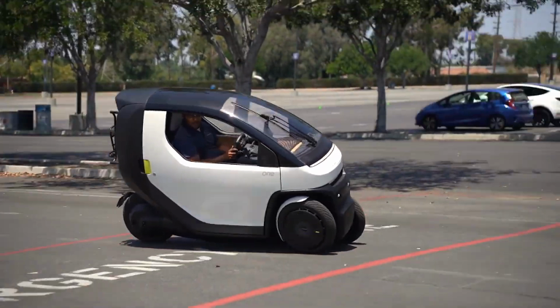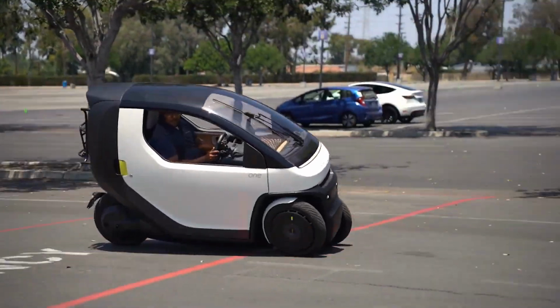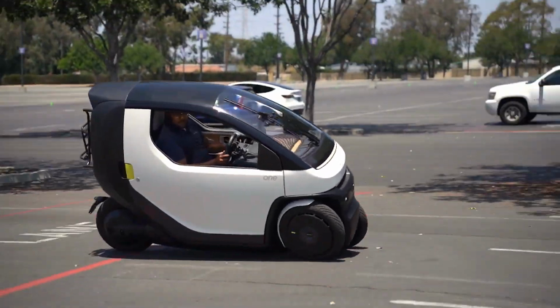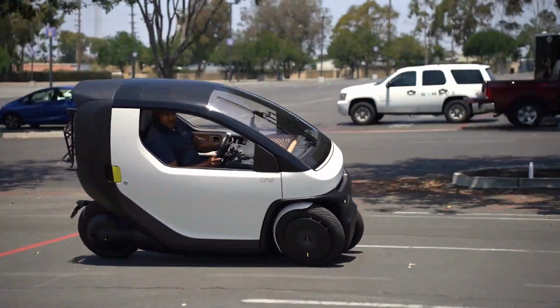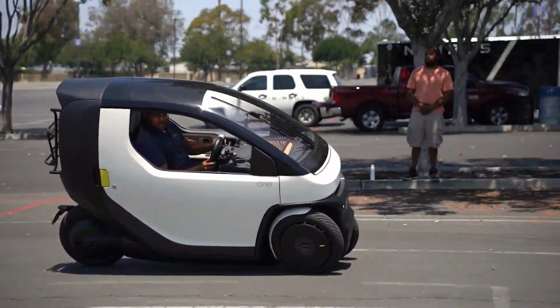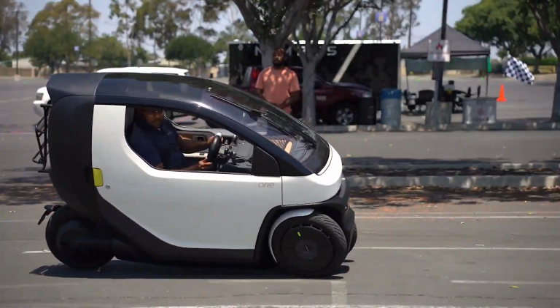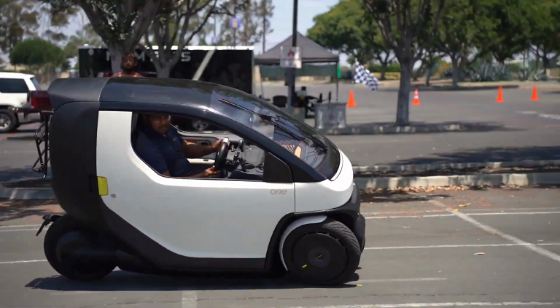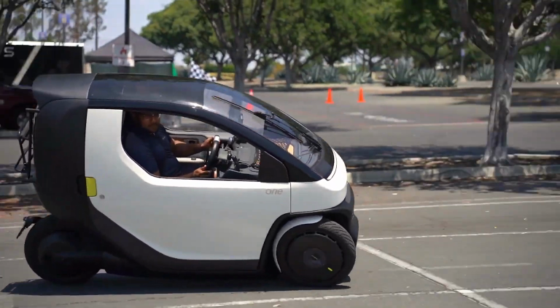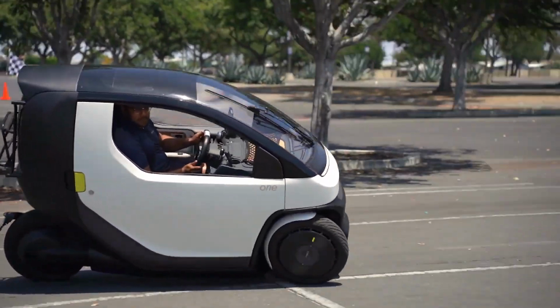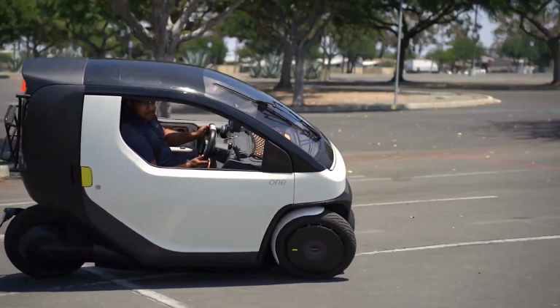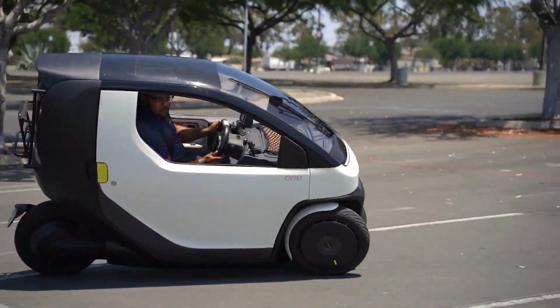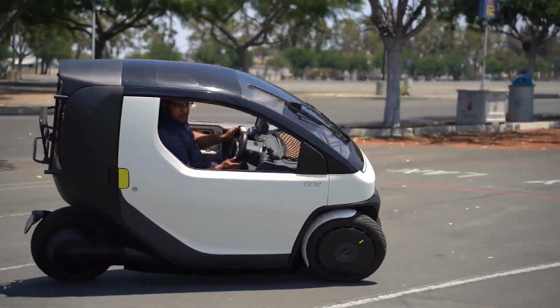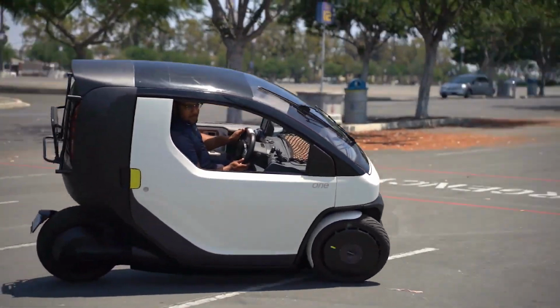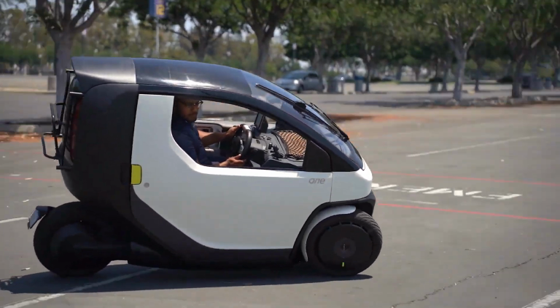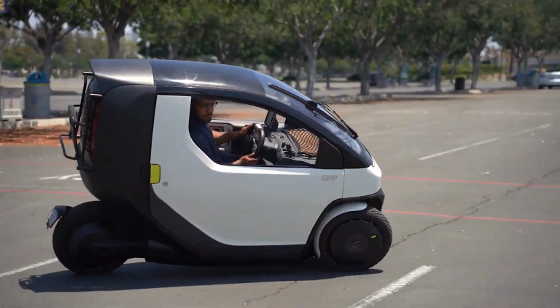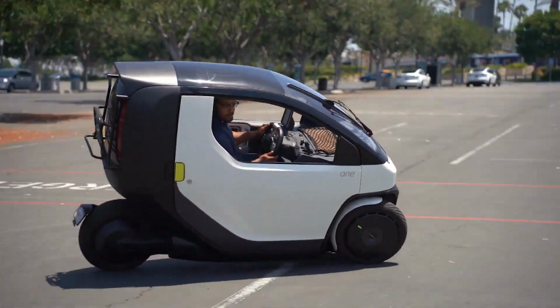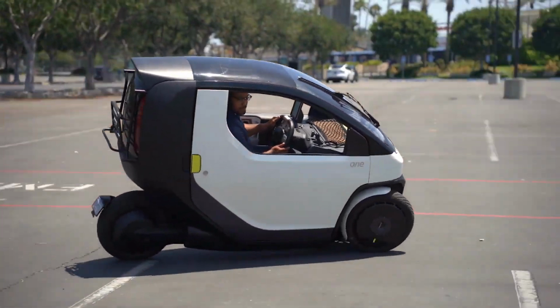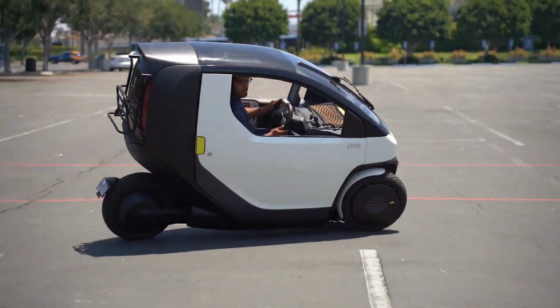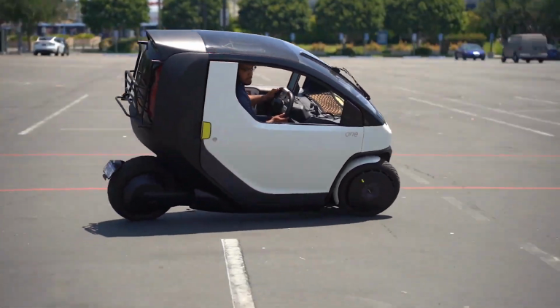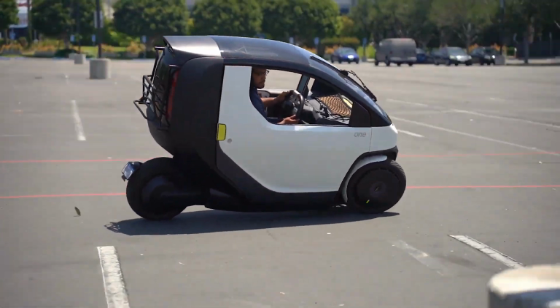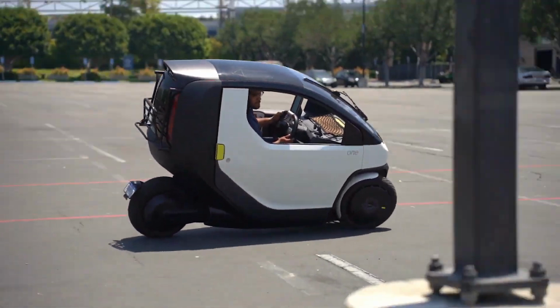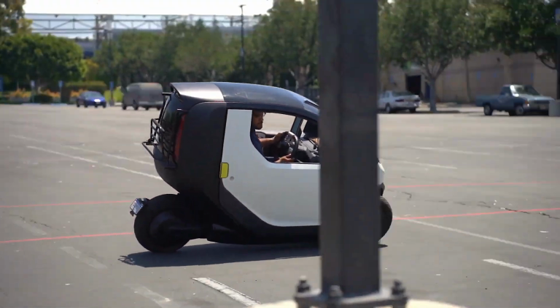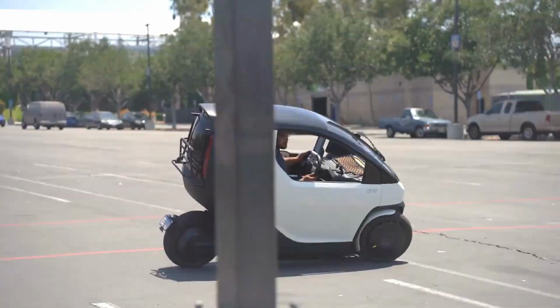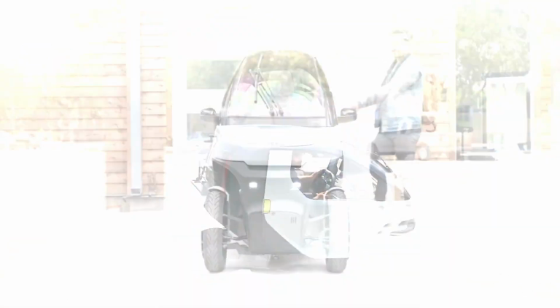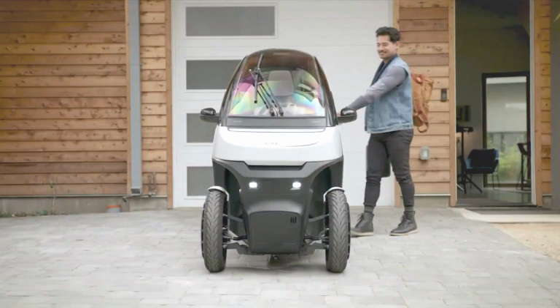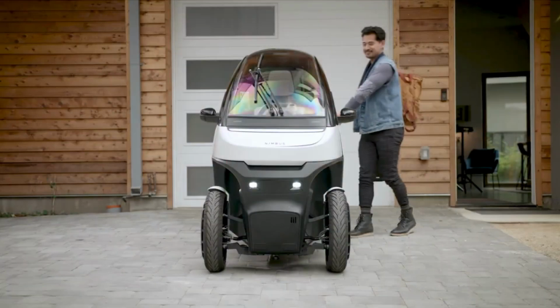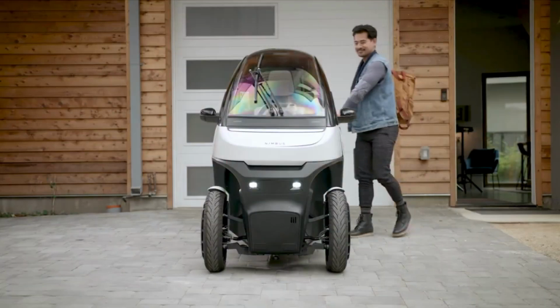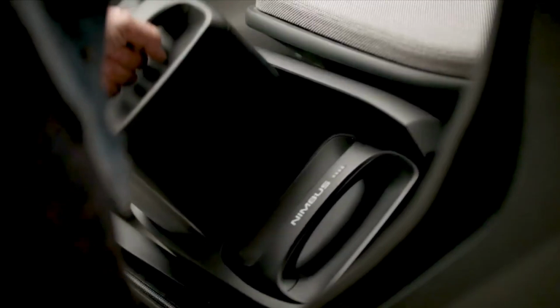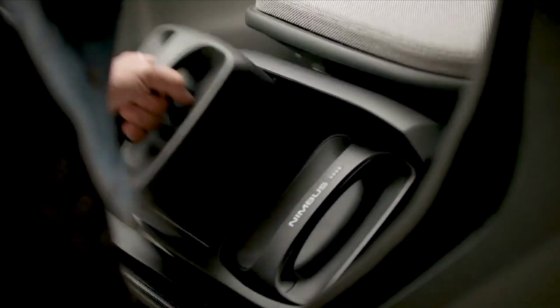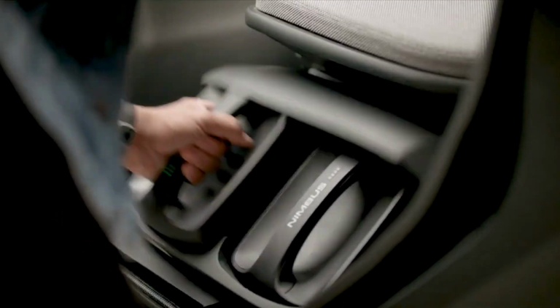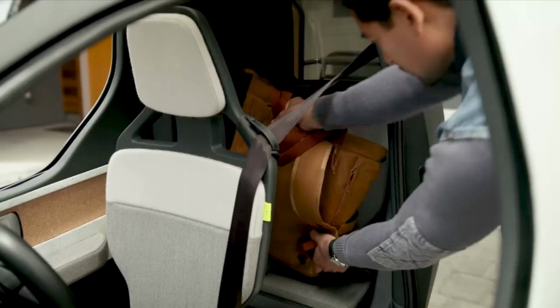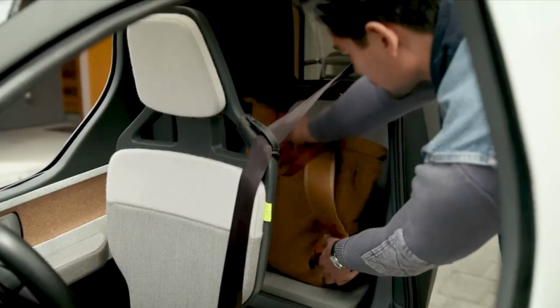The price for a Nimbus 1 starts at $9,980.